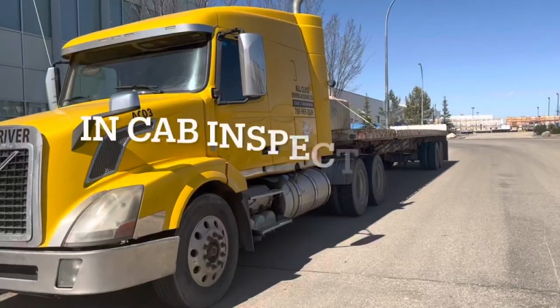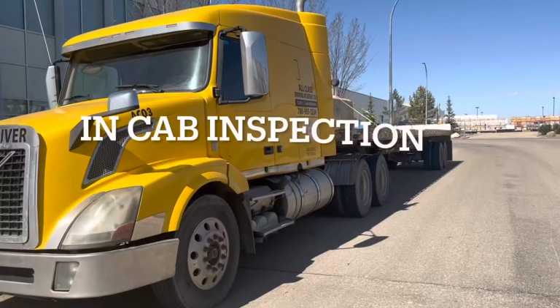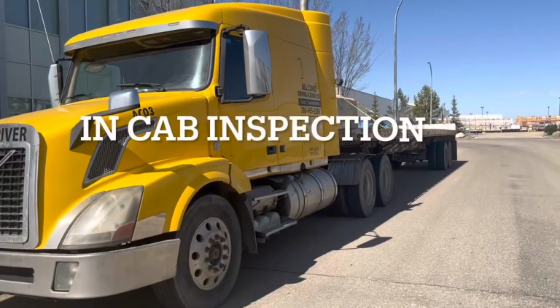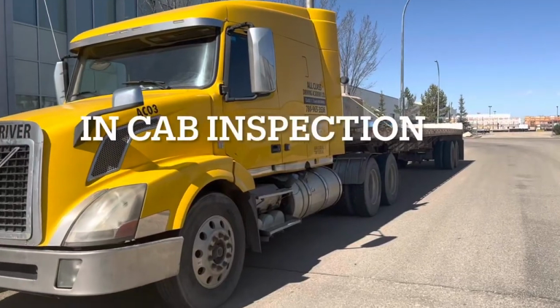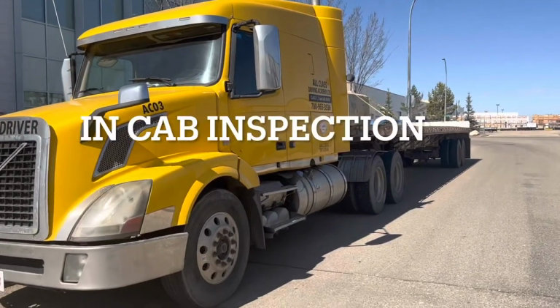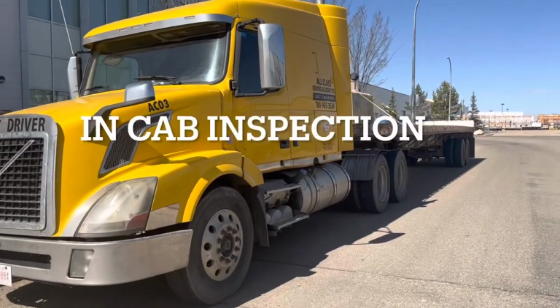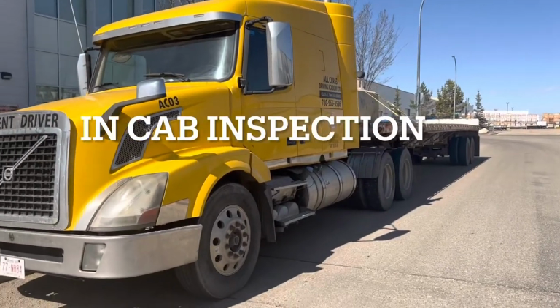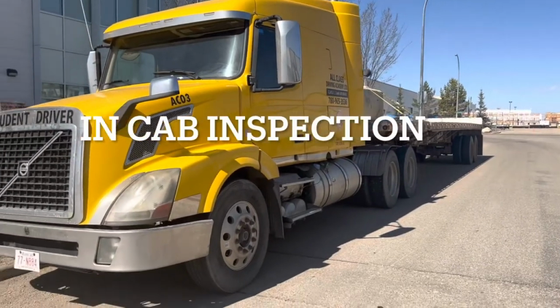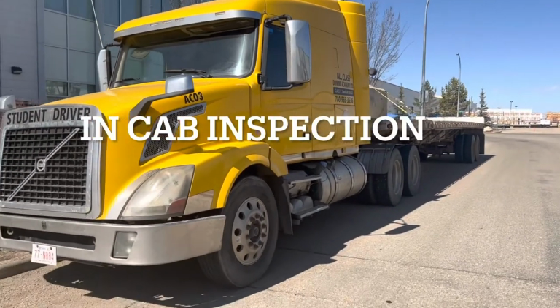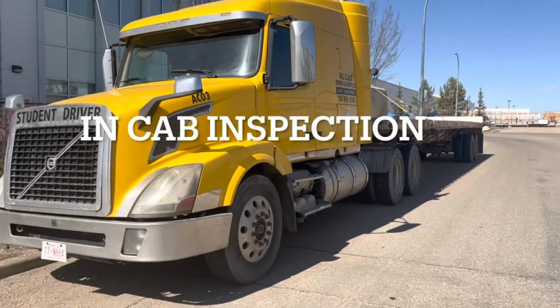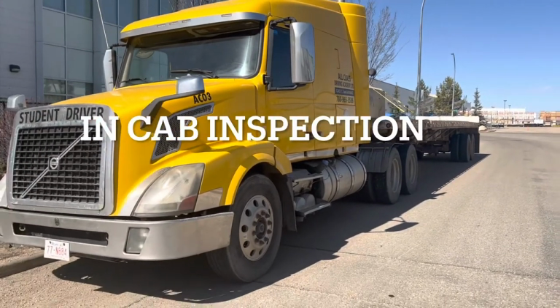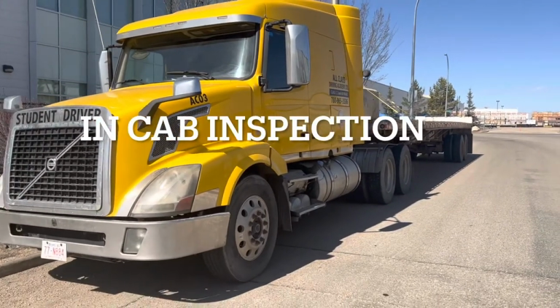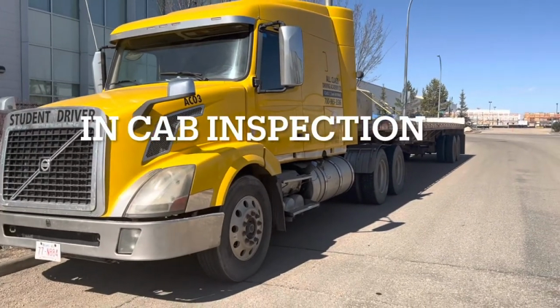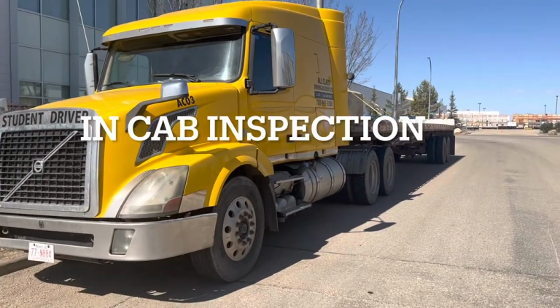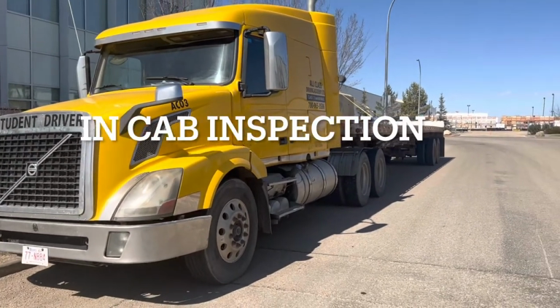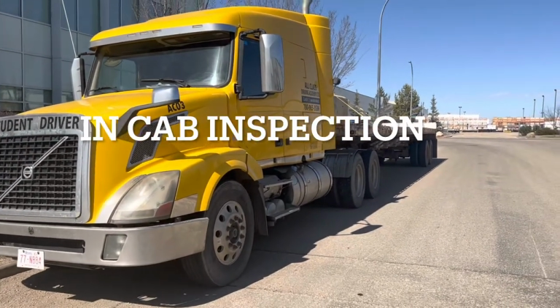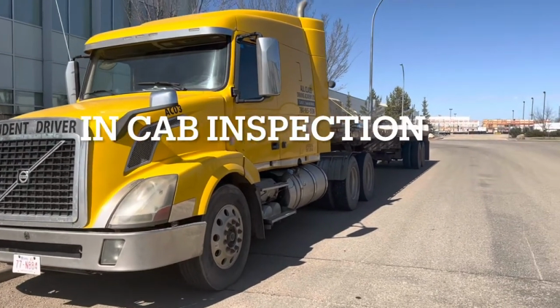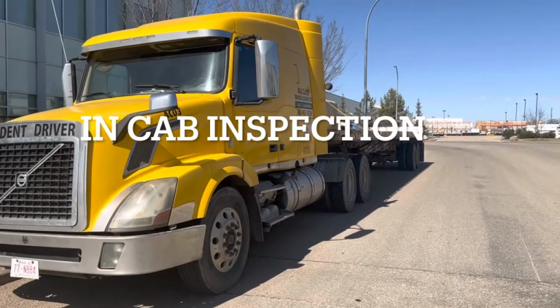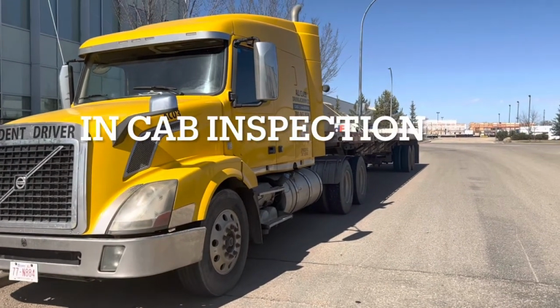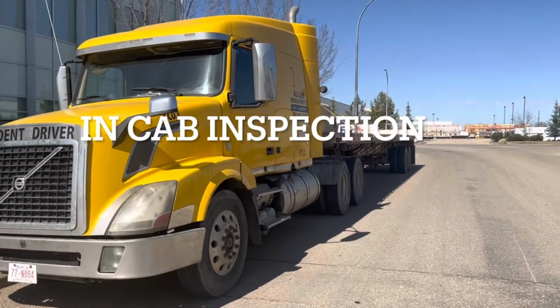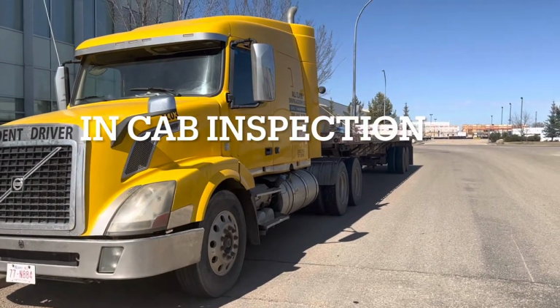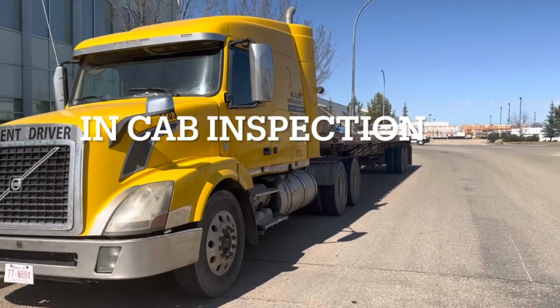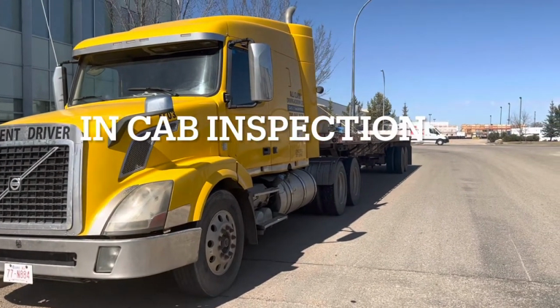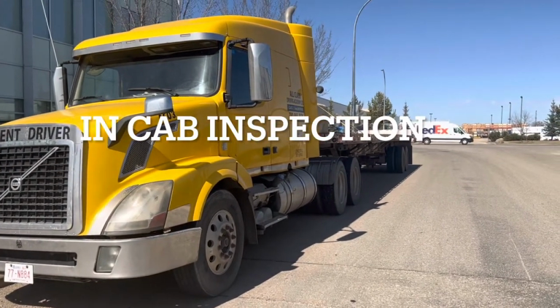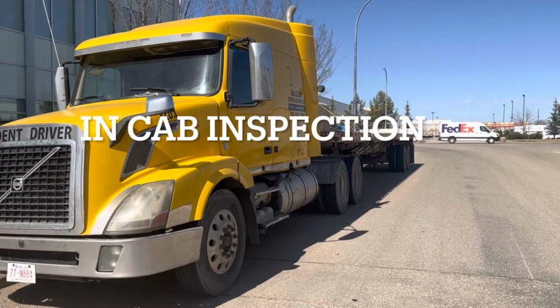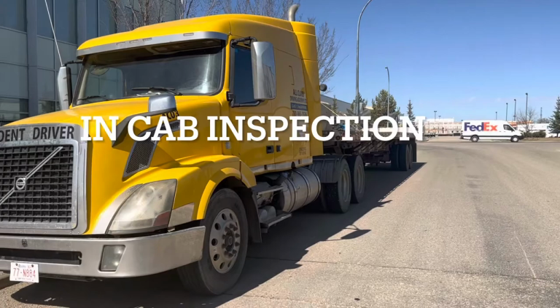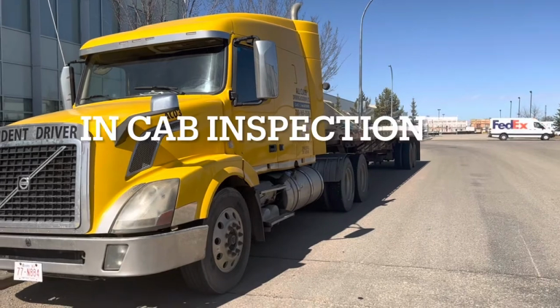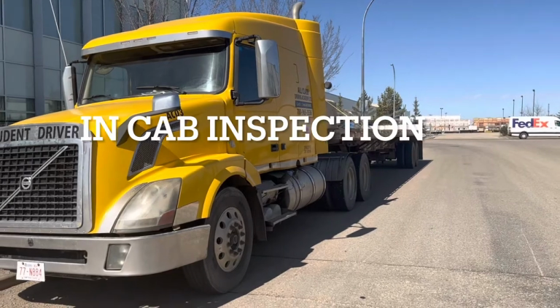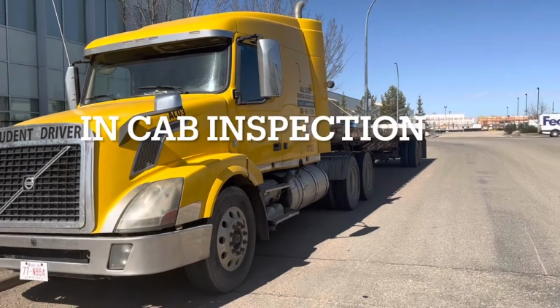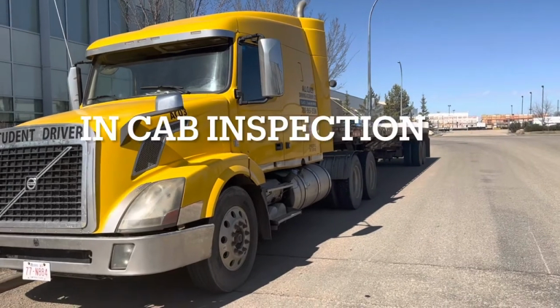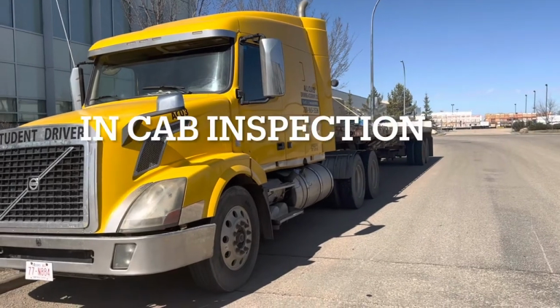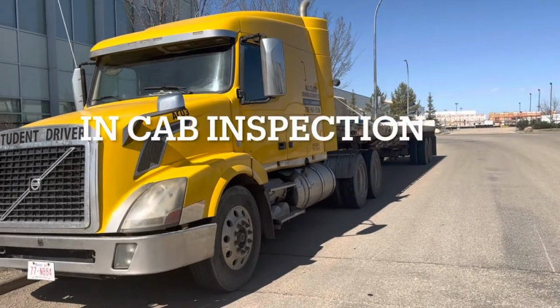Welcome to All Class Driving Academy. In this video, we will learn how to perform an in-cab inspection.